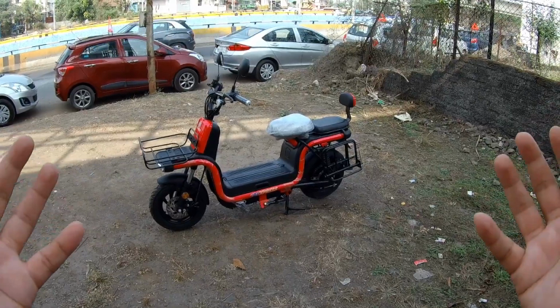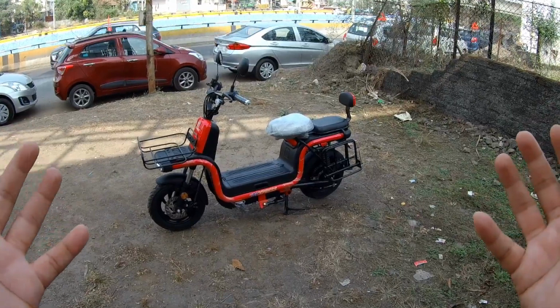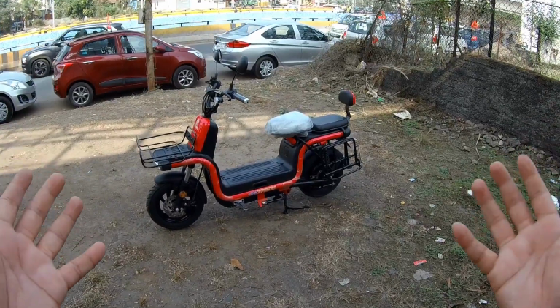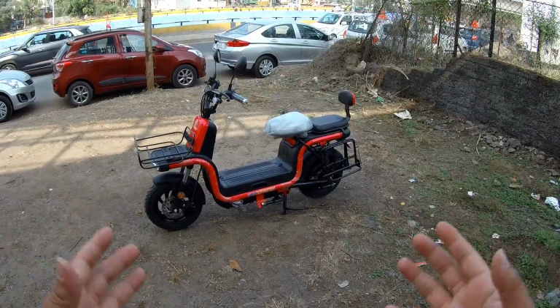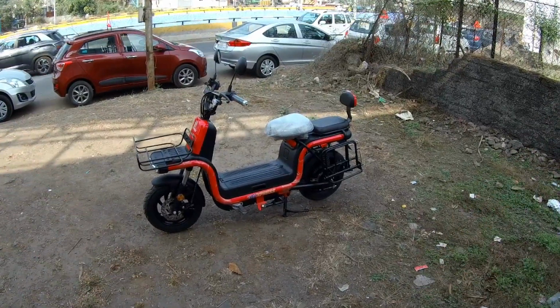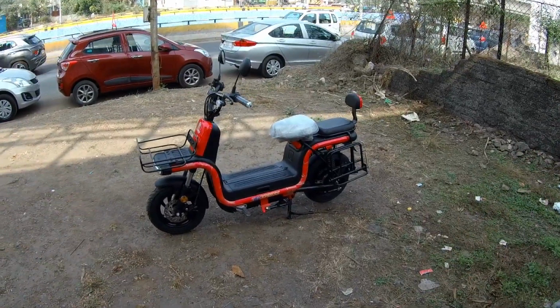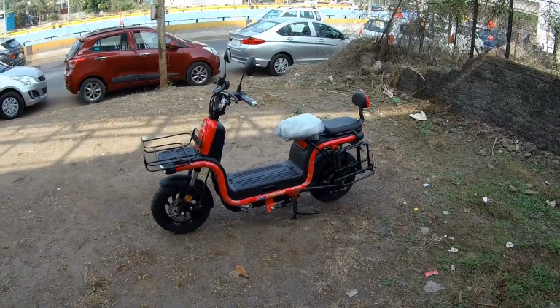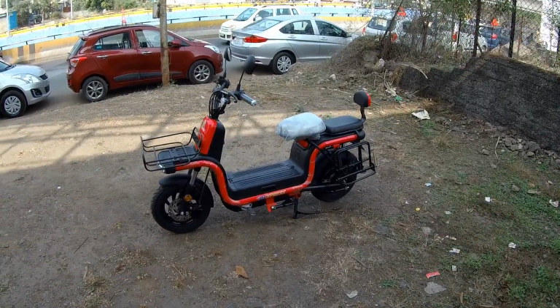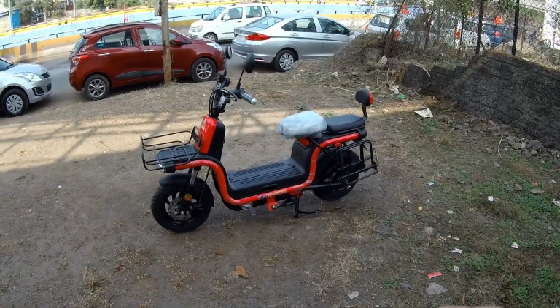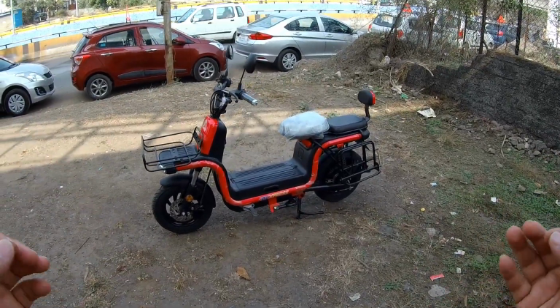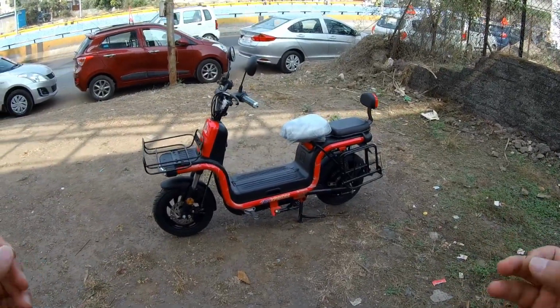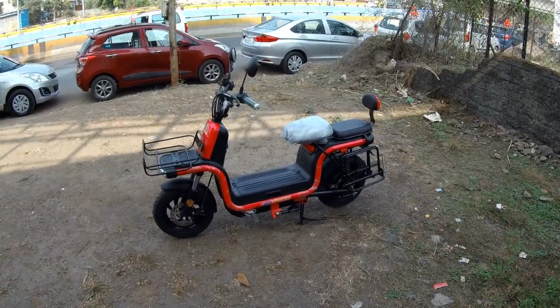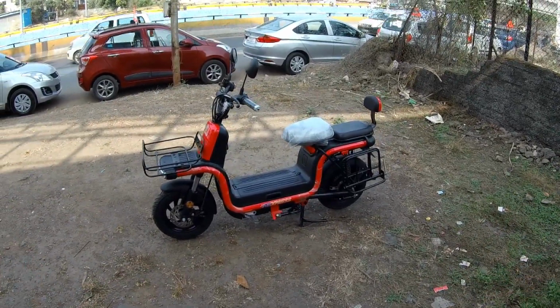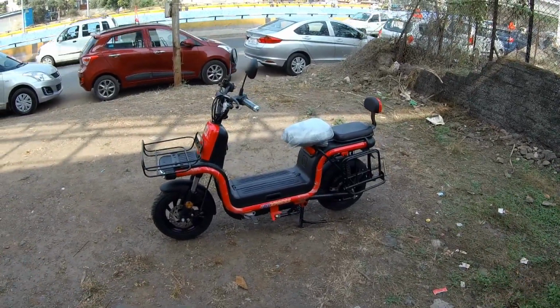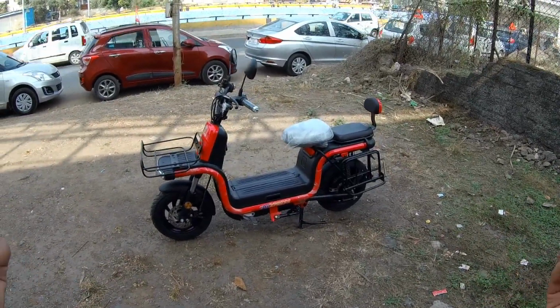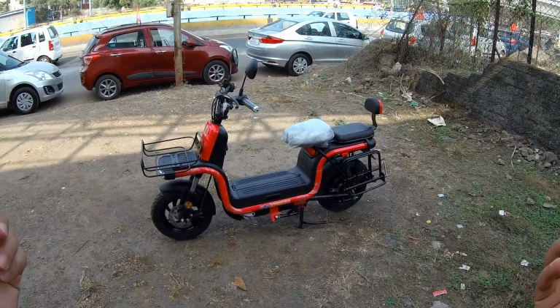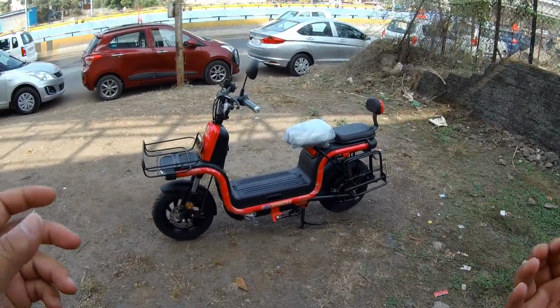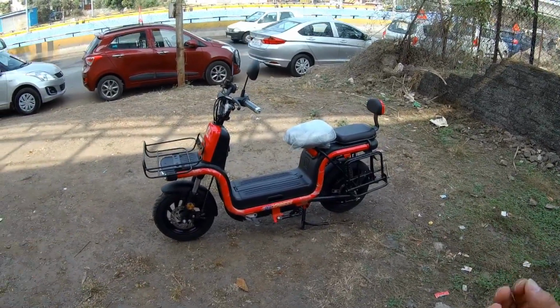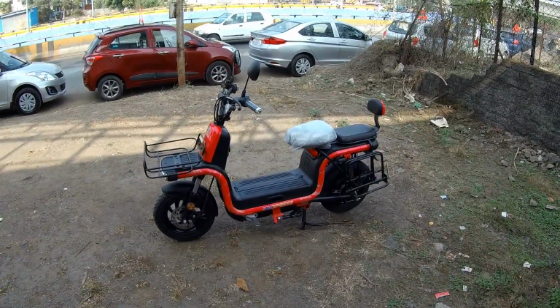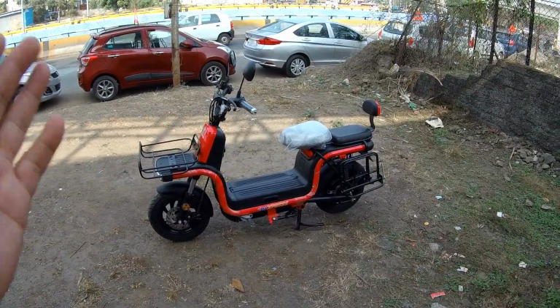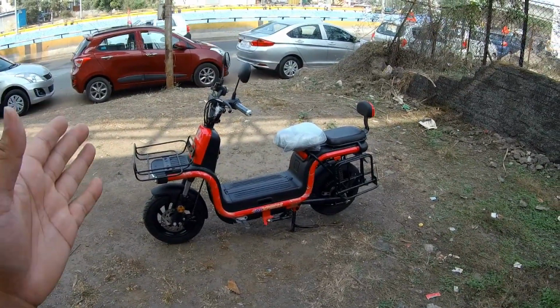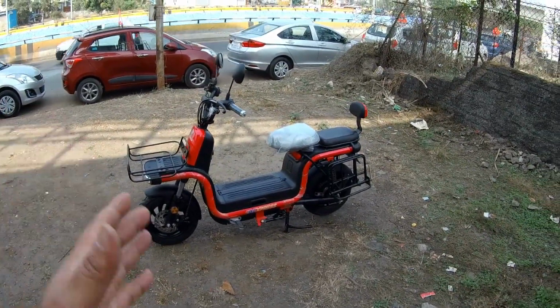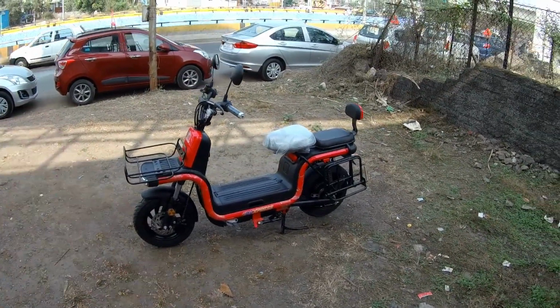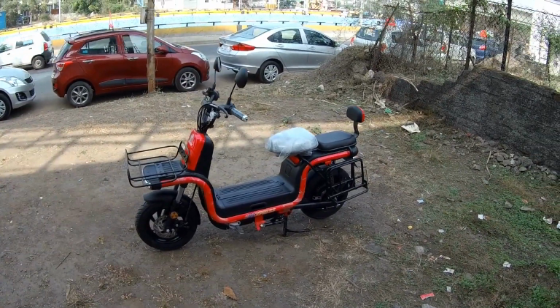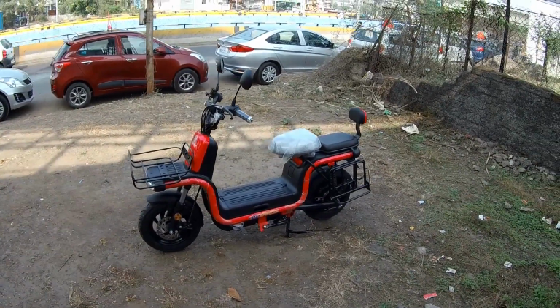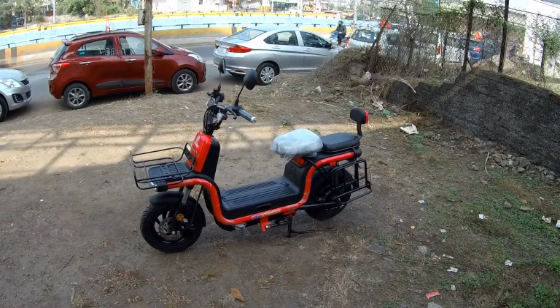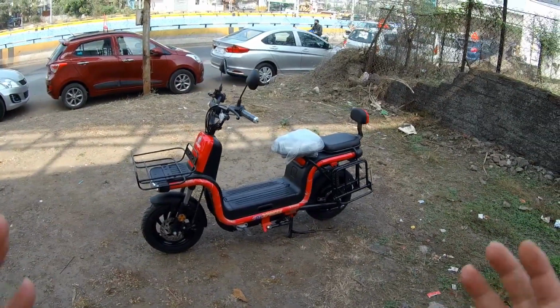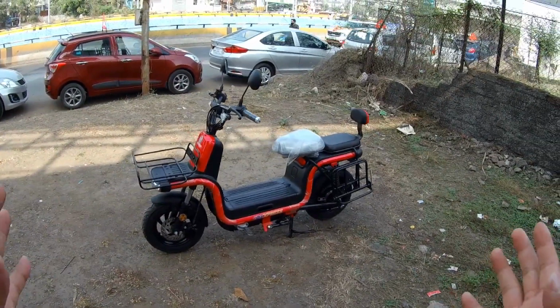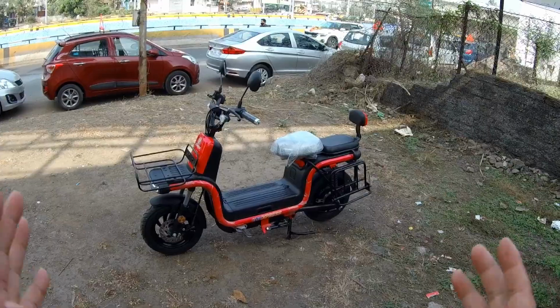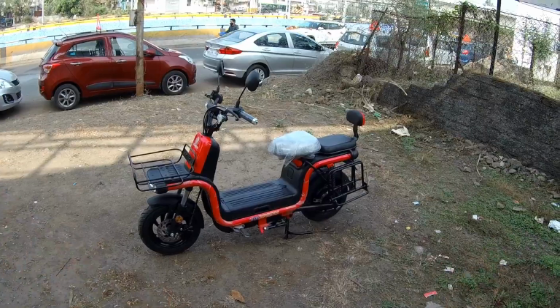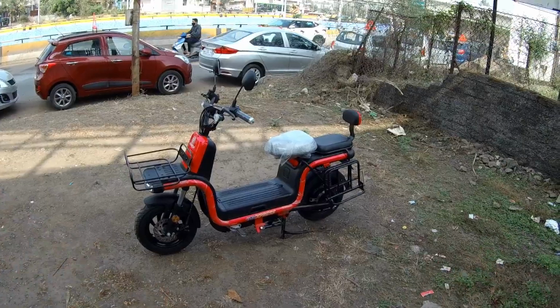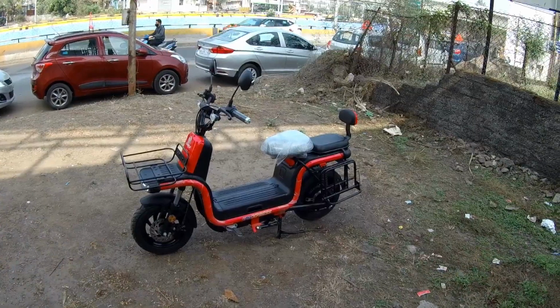Hello friends, in this video we are going to test ride the D-Express metal electric scooter.